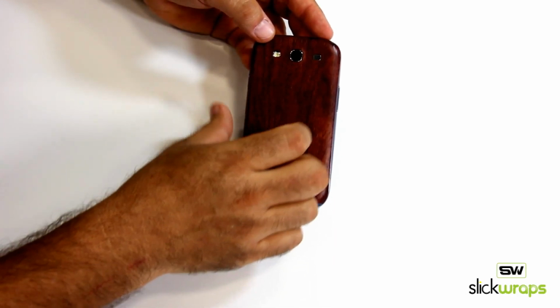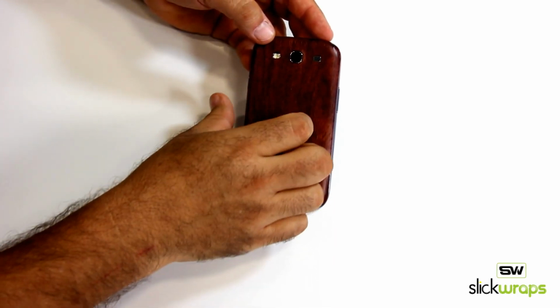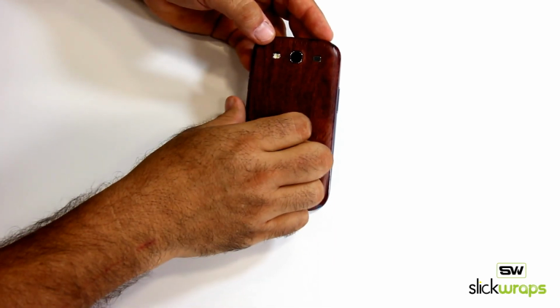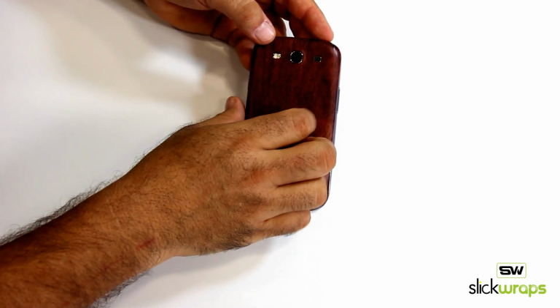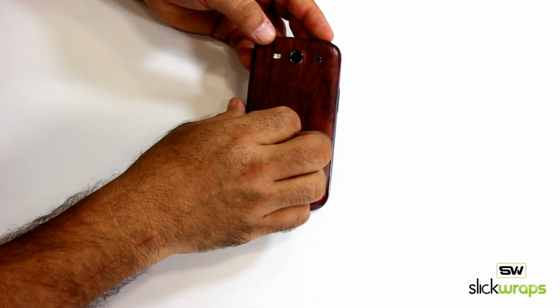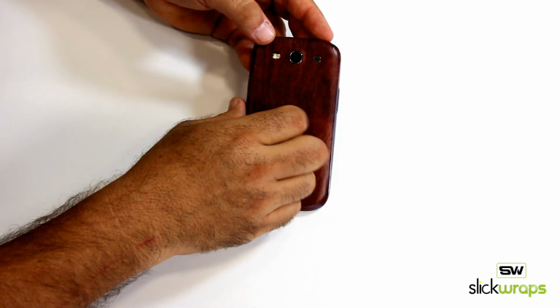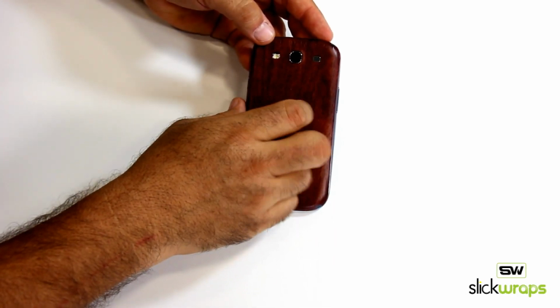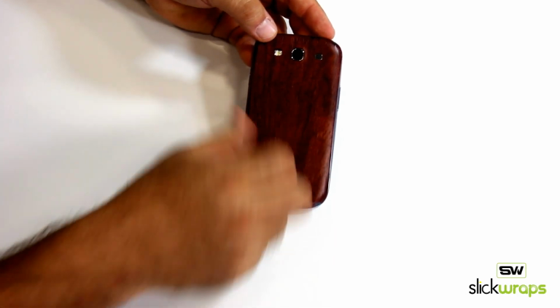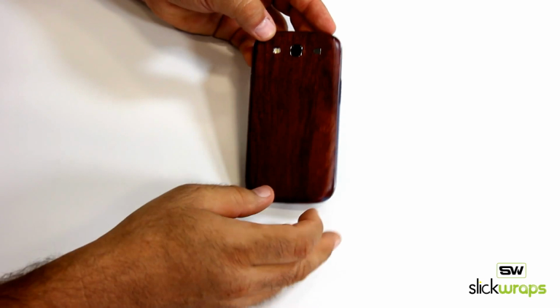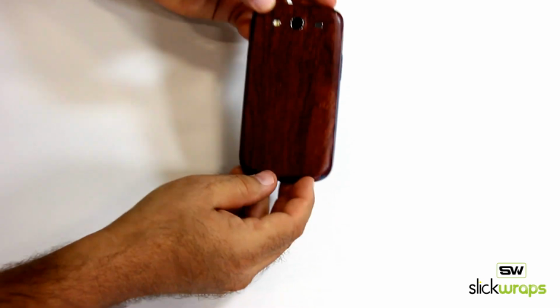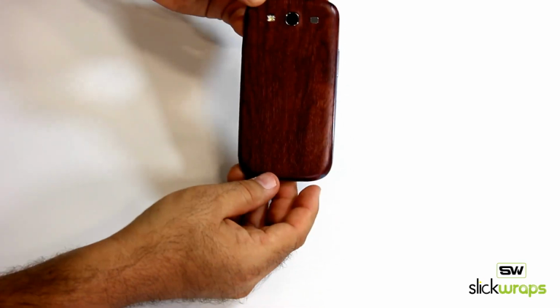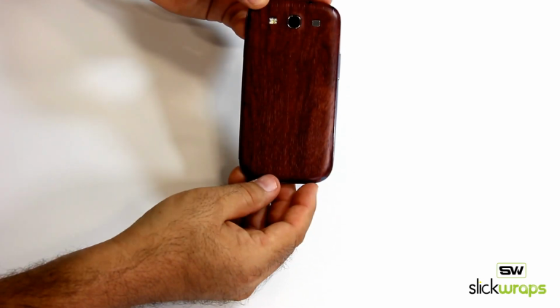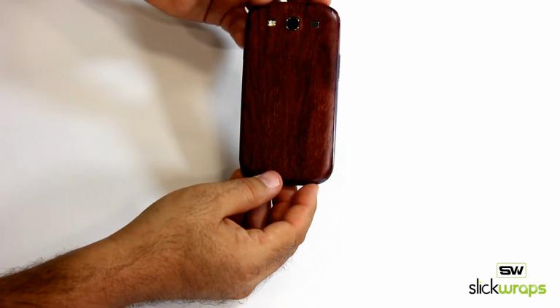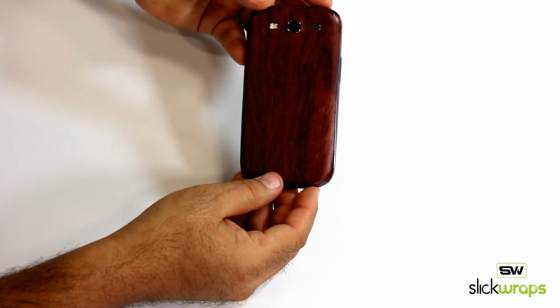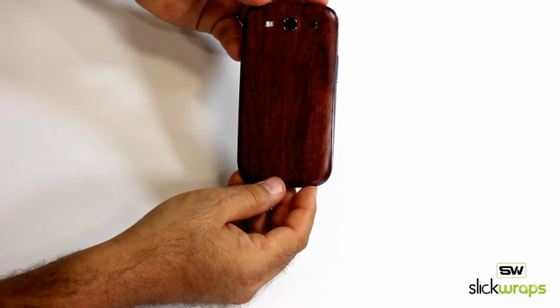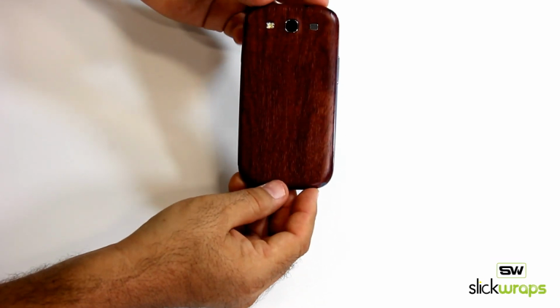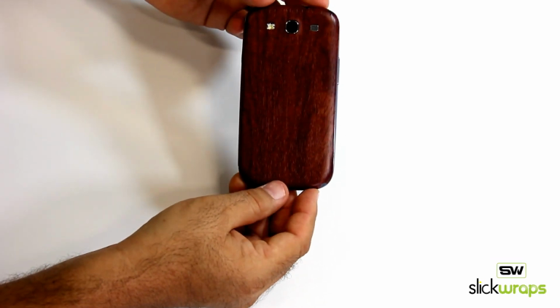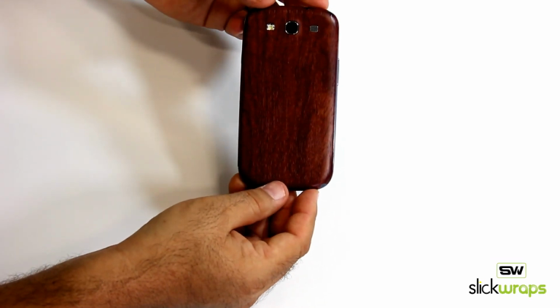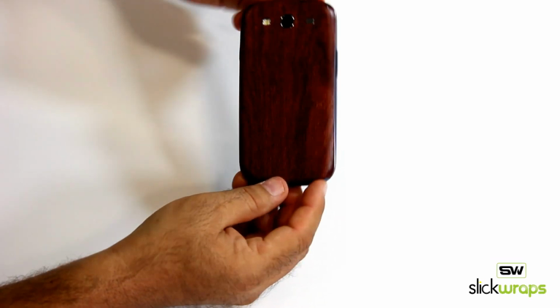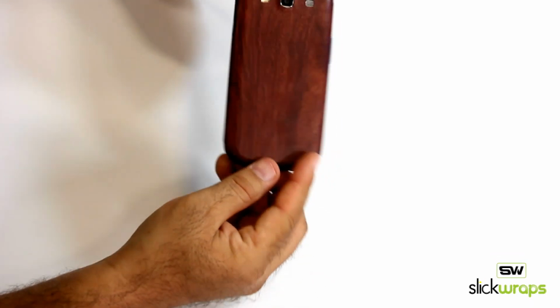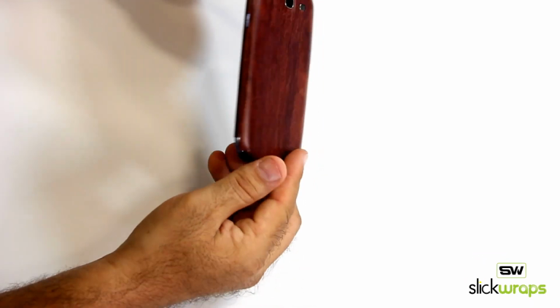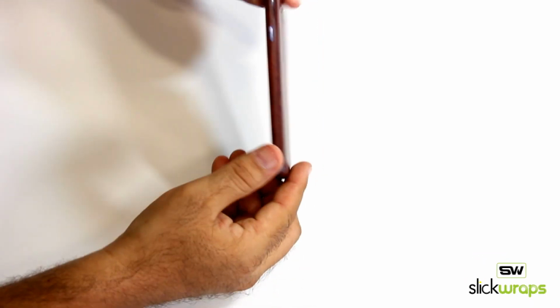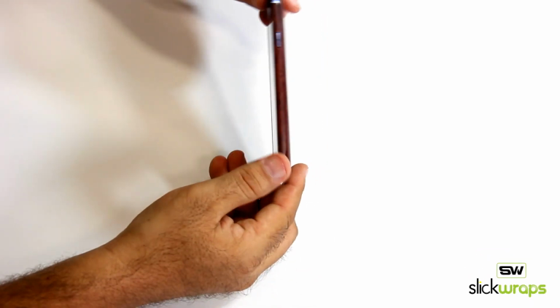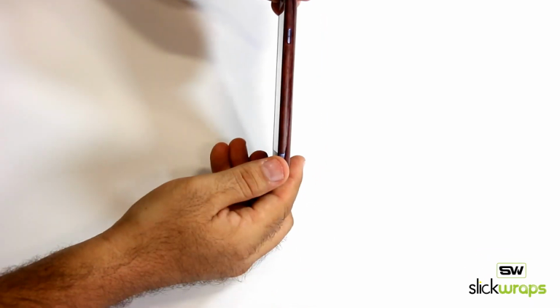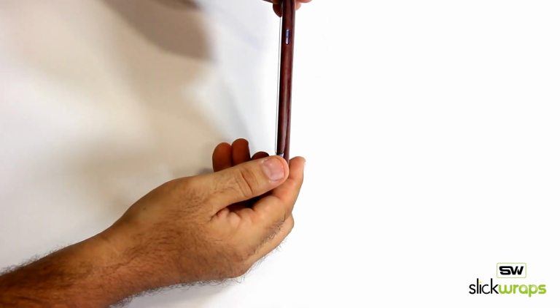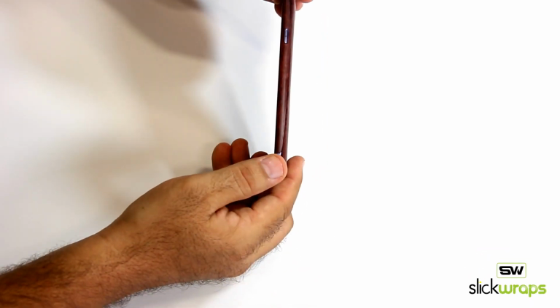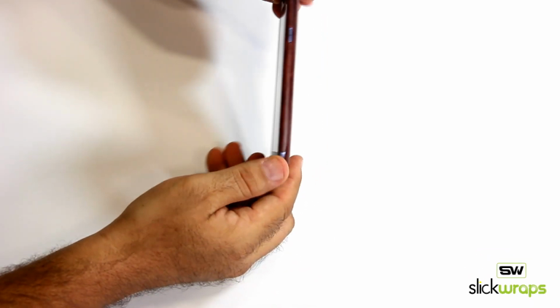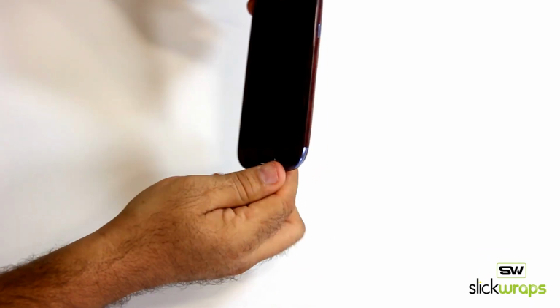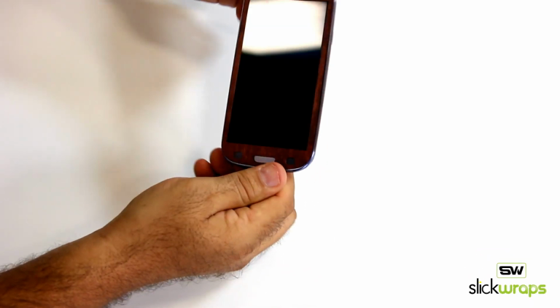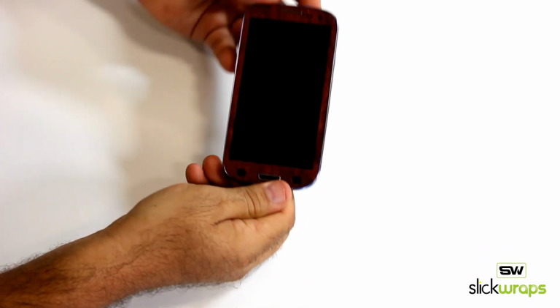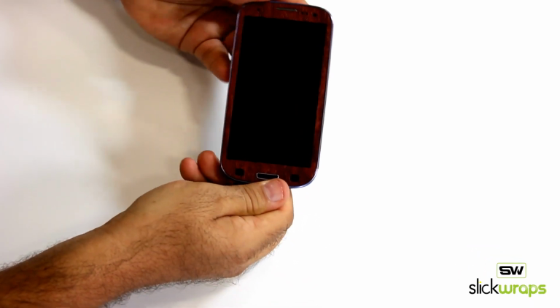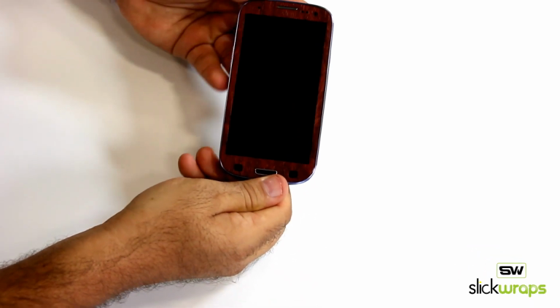You can hear the nice wood texture on it. This is the back of the phone, this is the side, and this is the front.